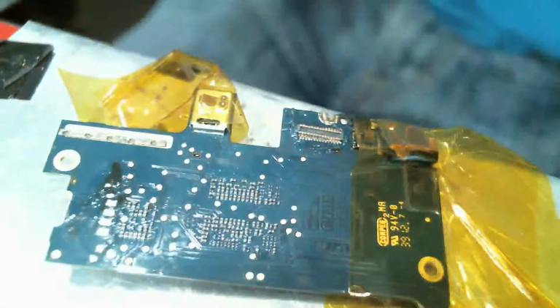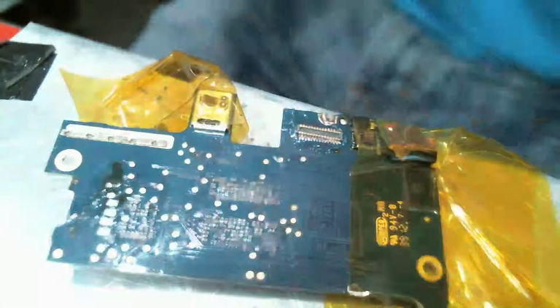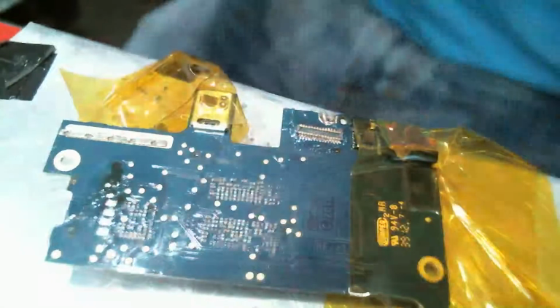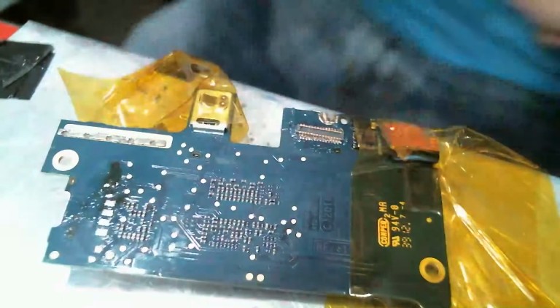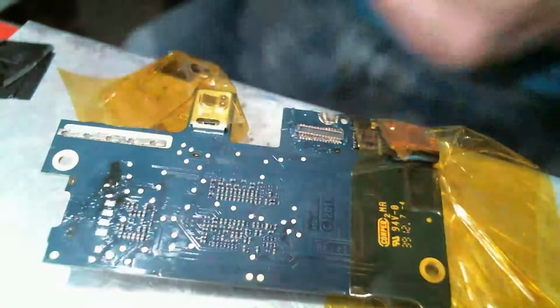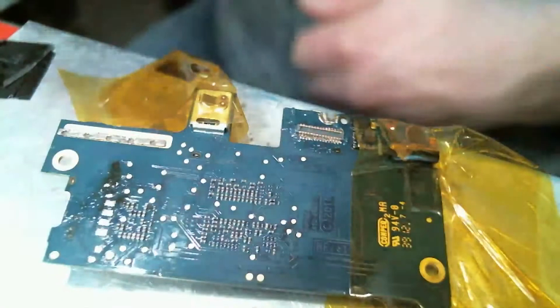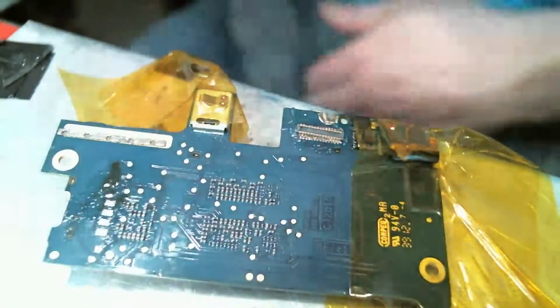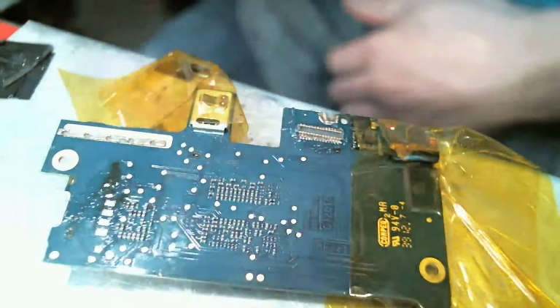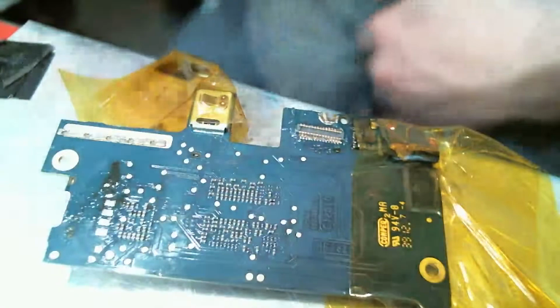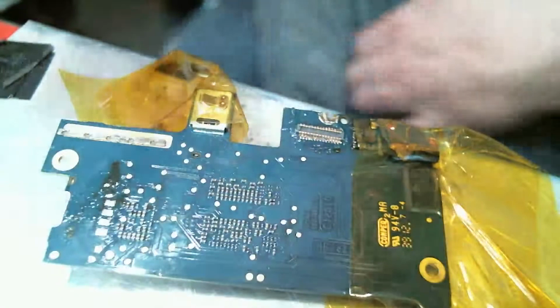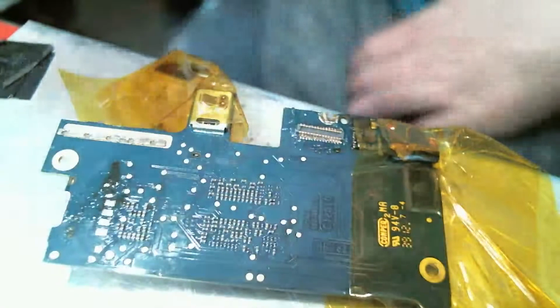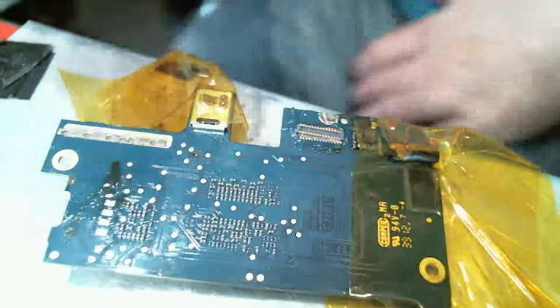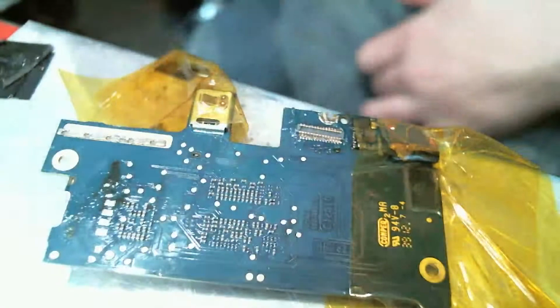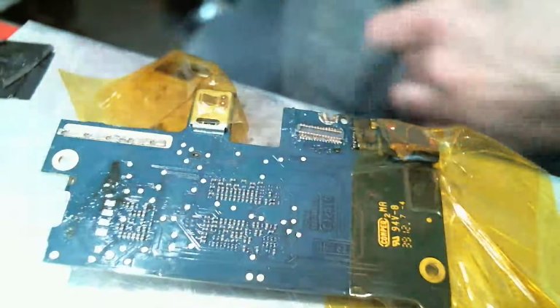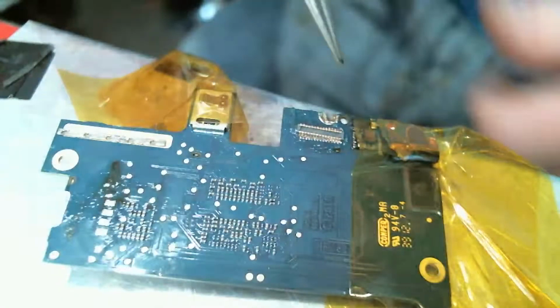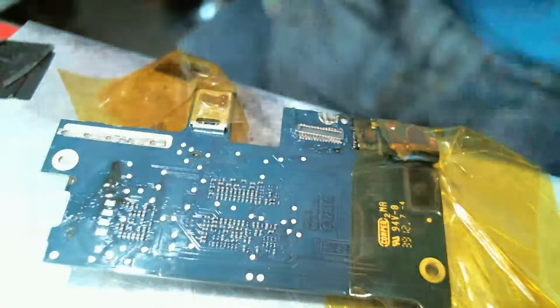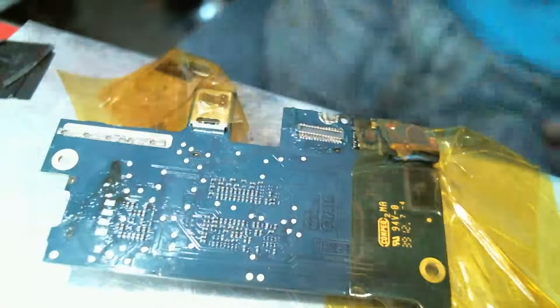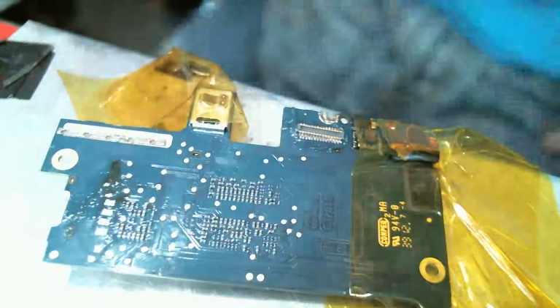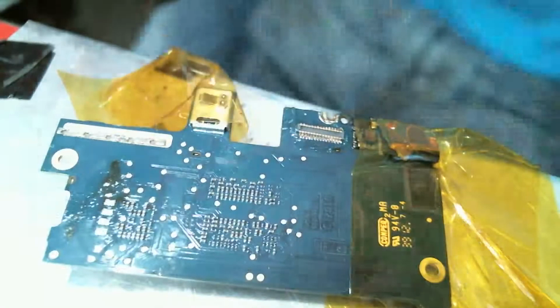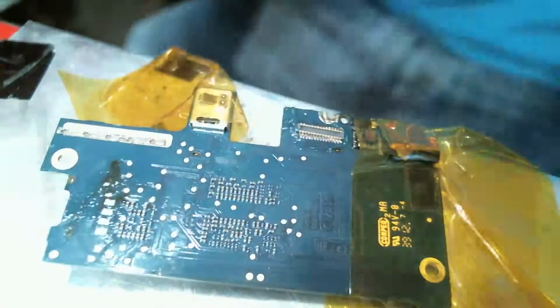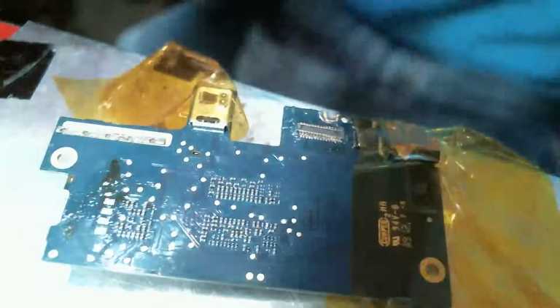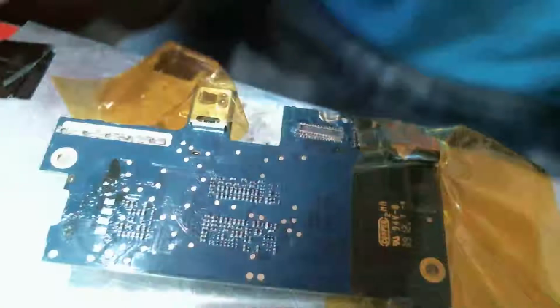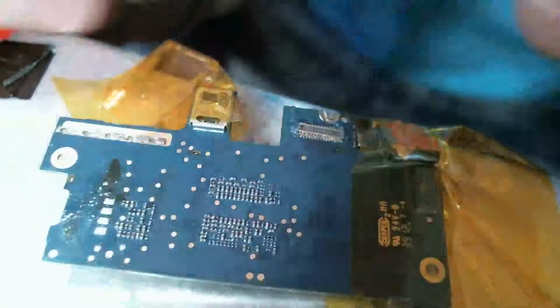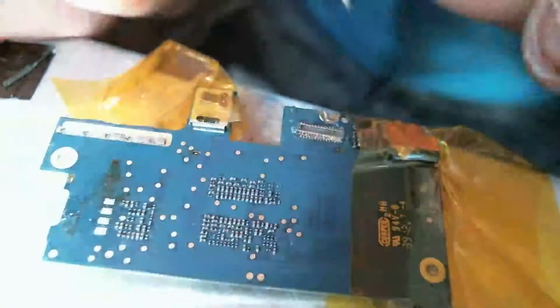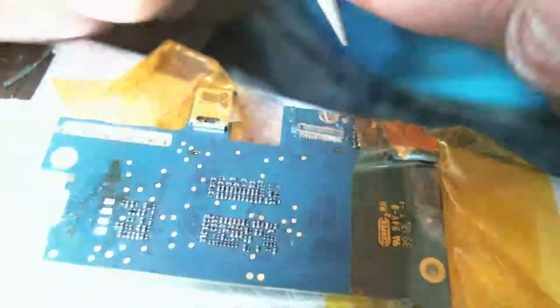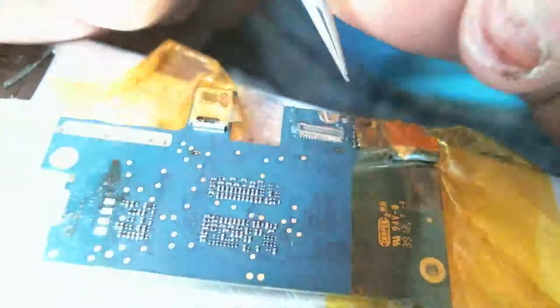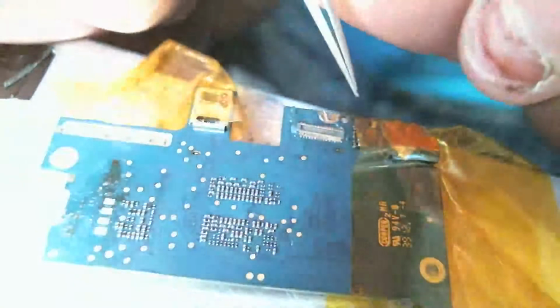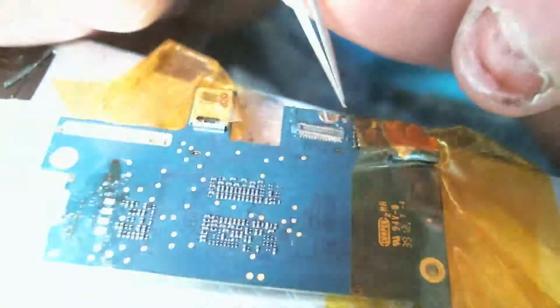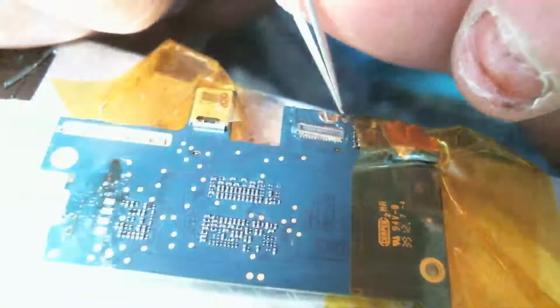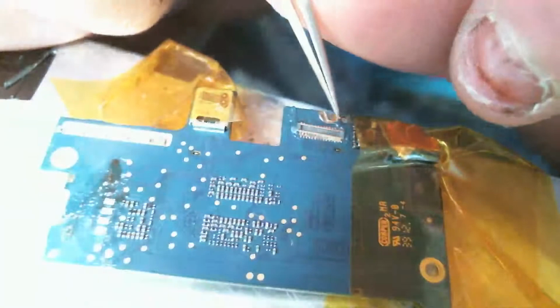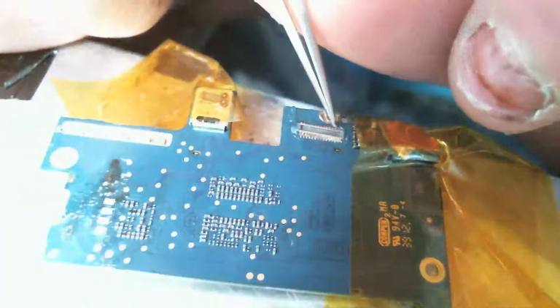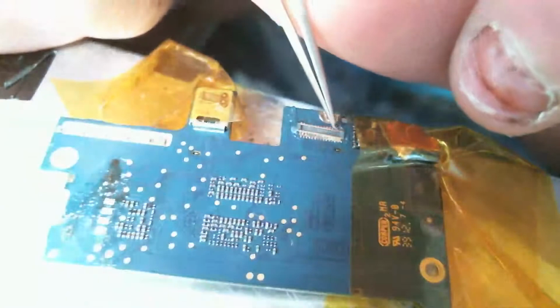Alright, just solder it on. You gotta line it up a little bit first.